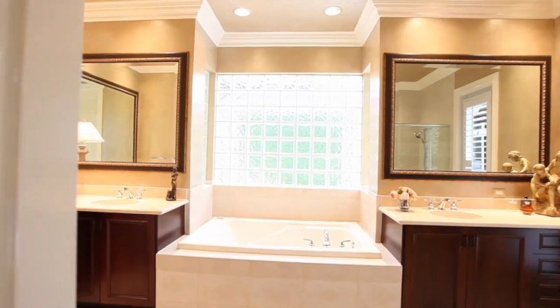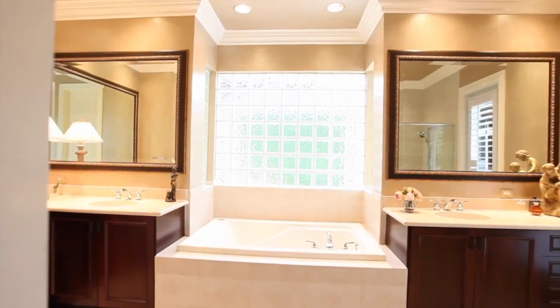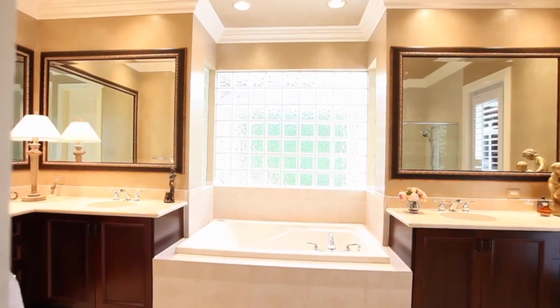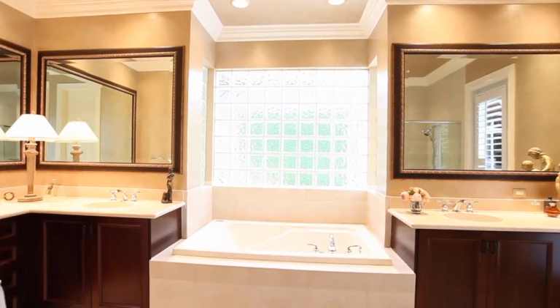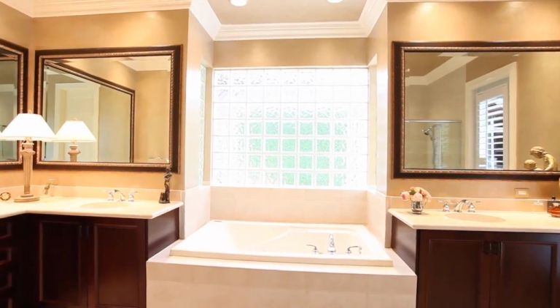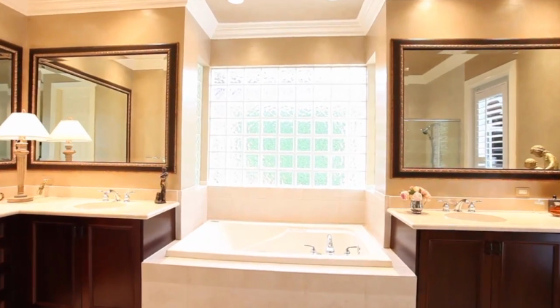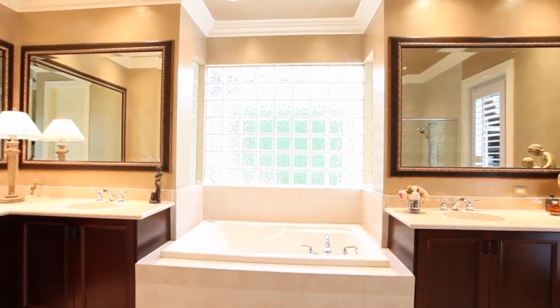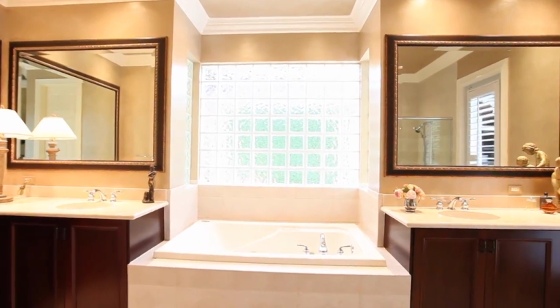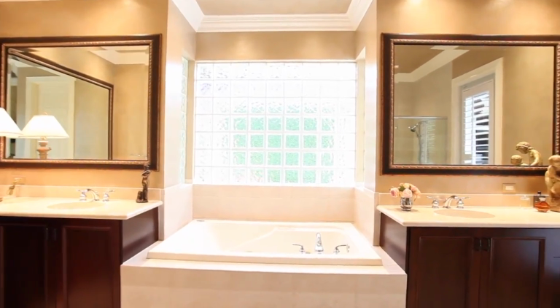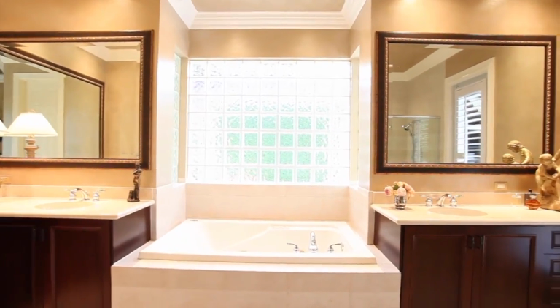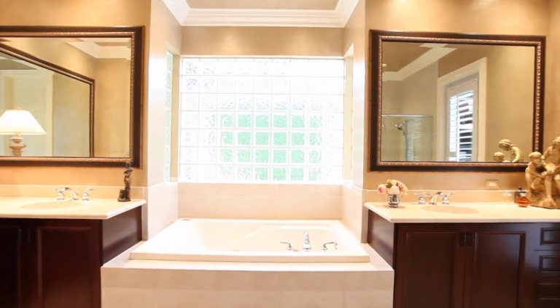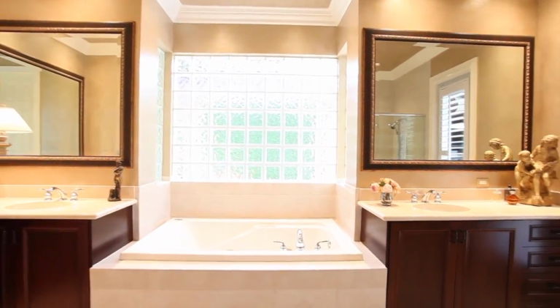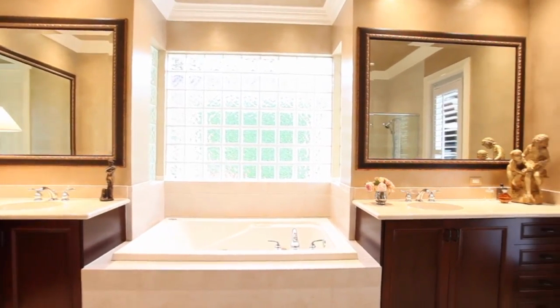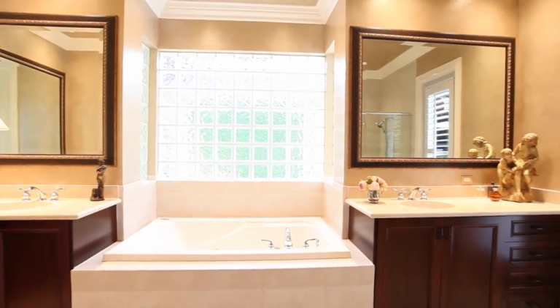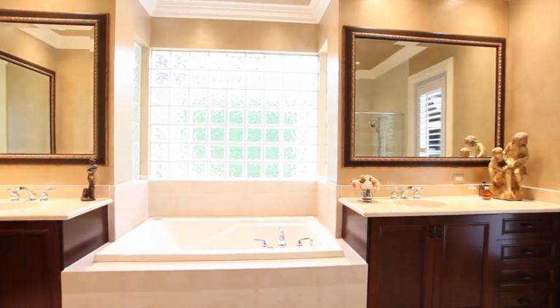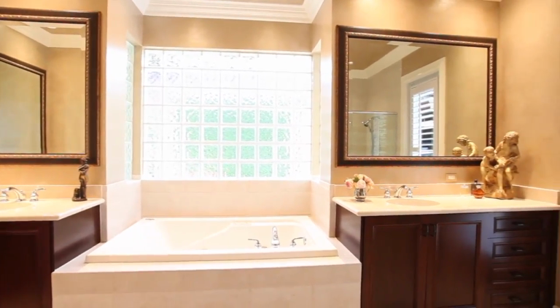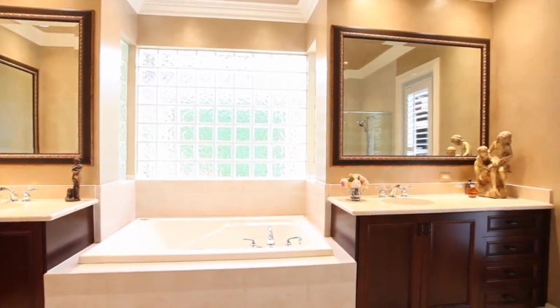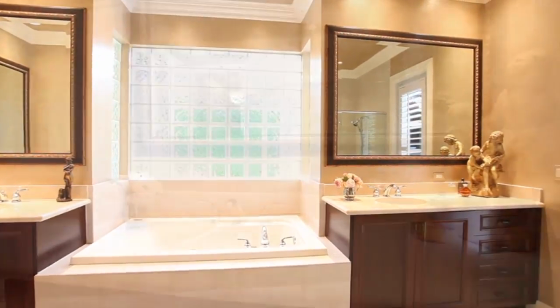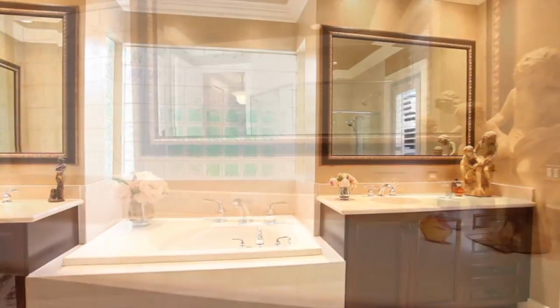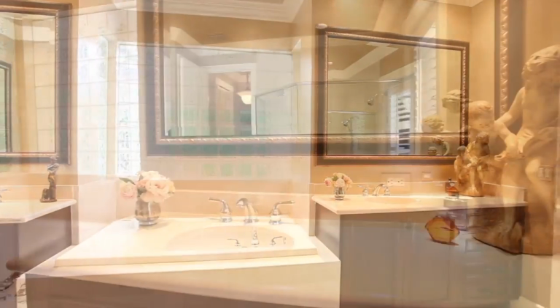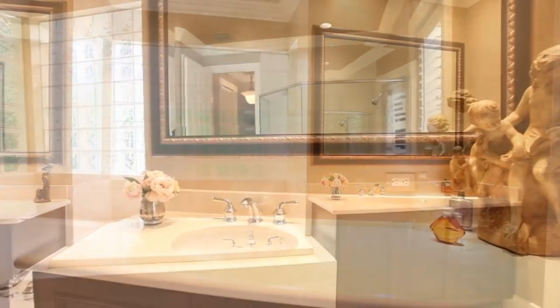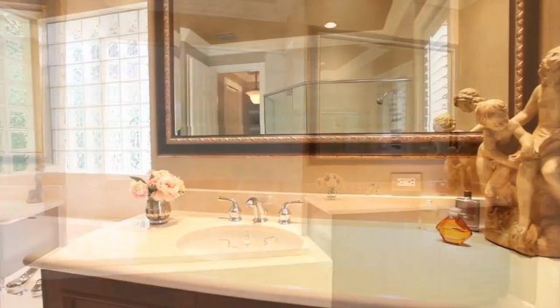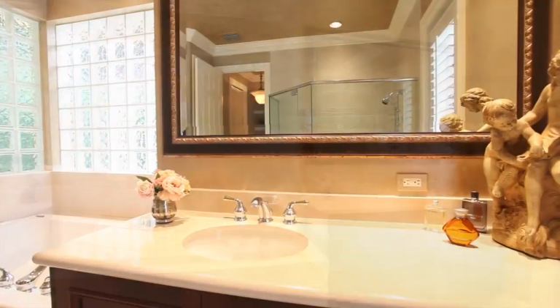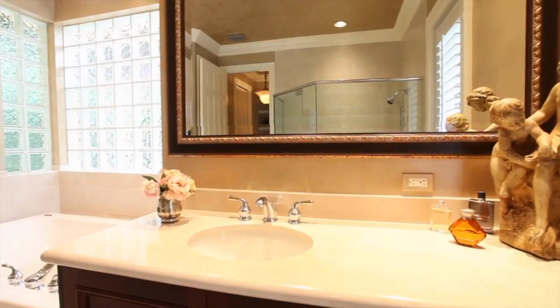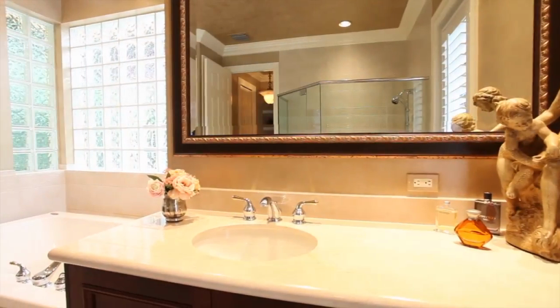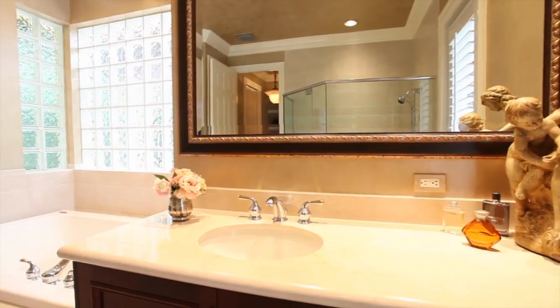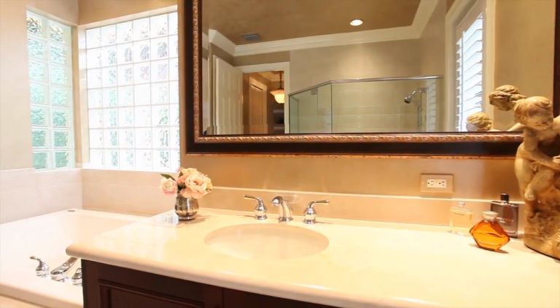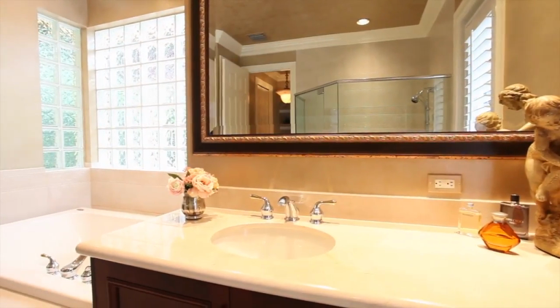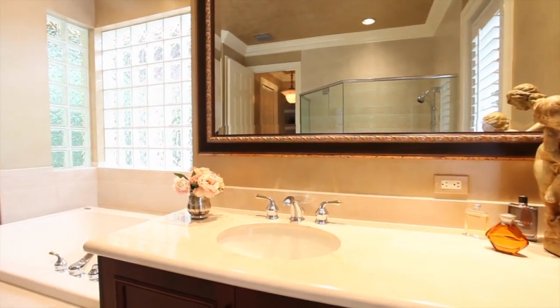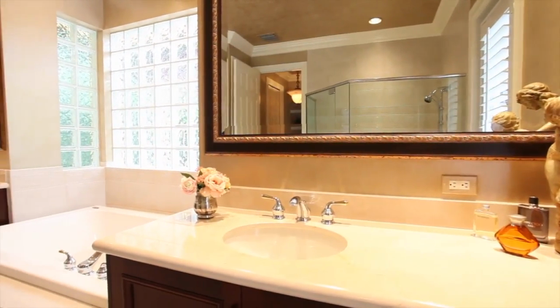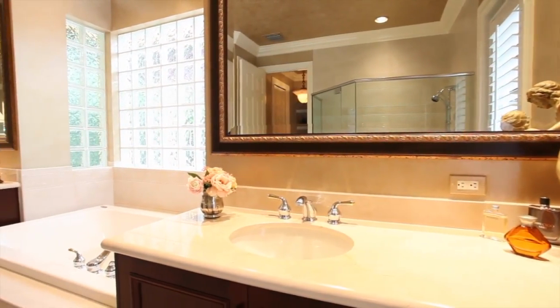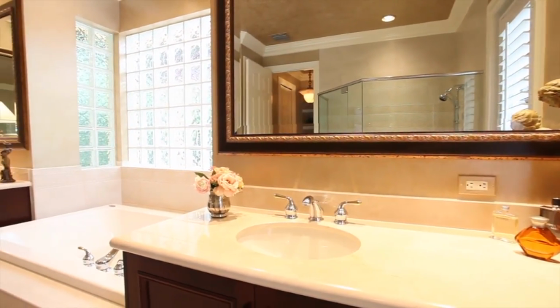Relax in this master bath with split vanities and a whirlpool tub.